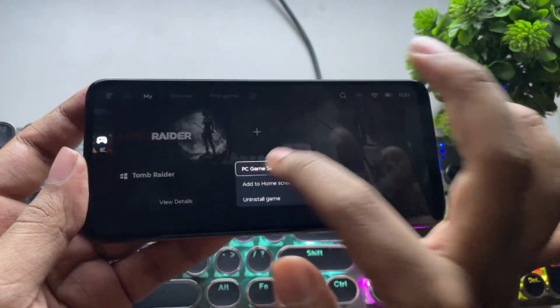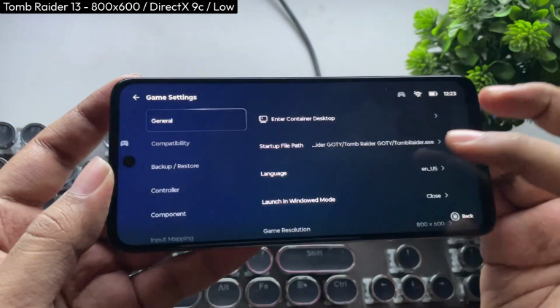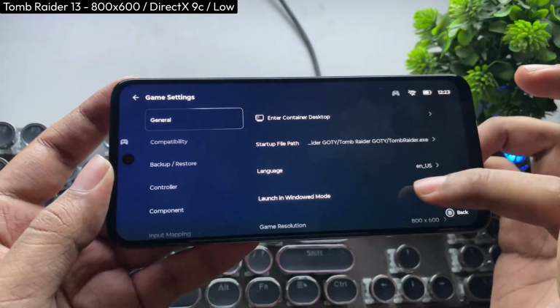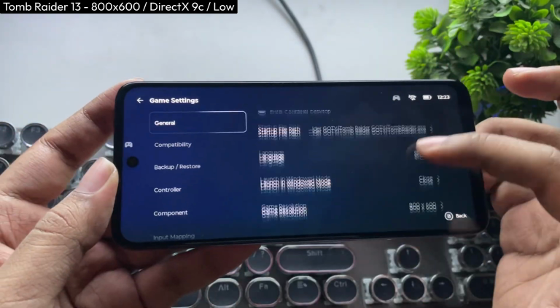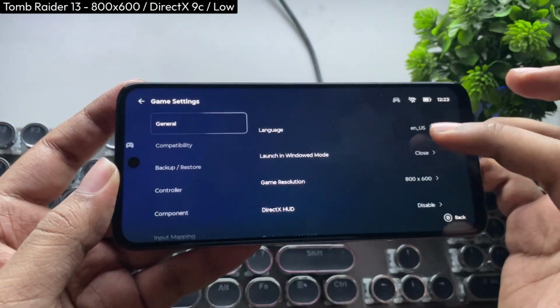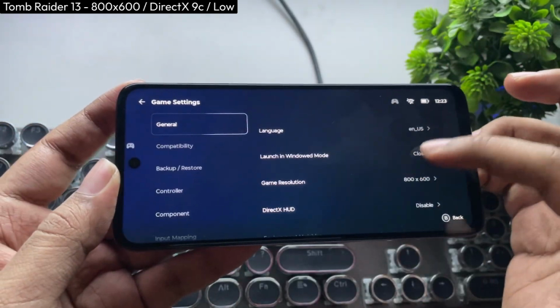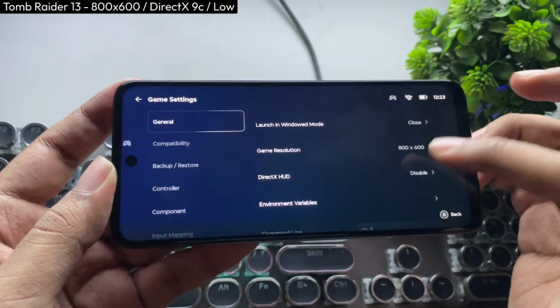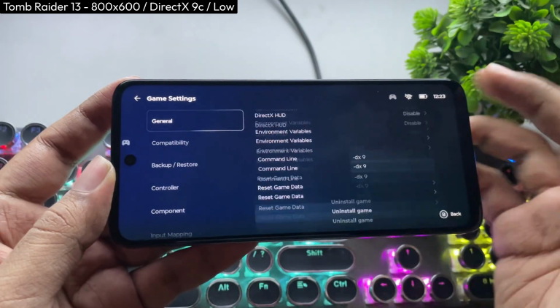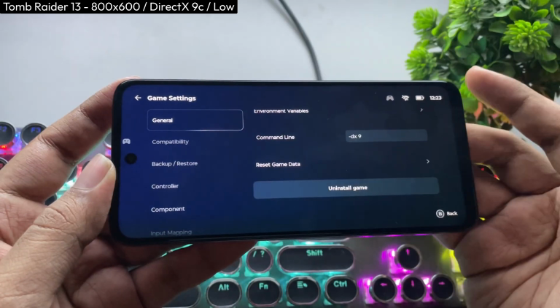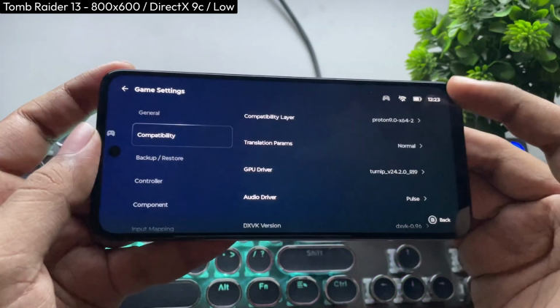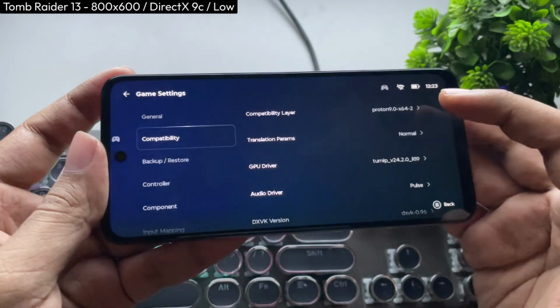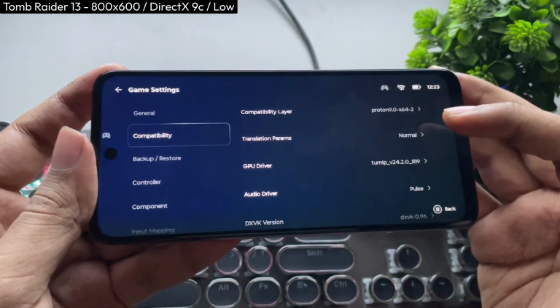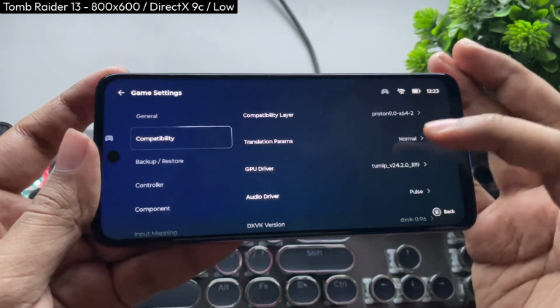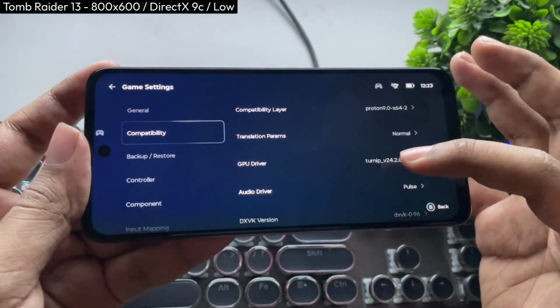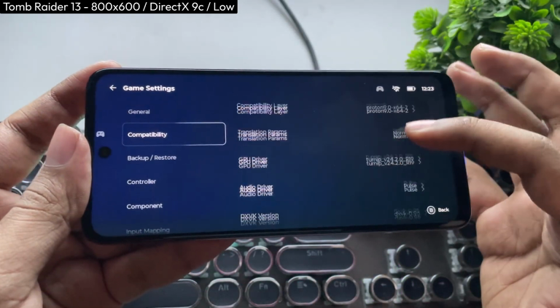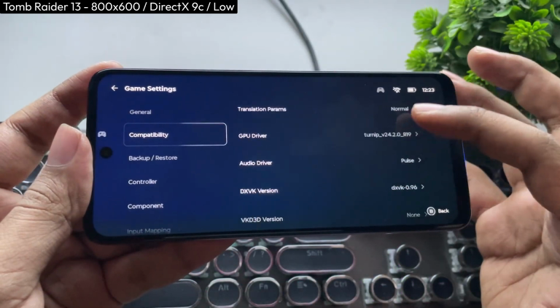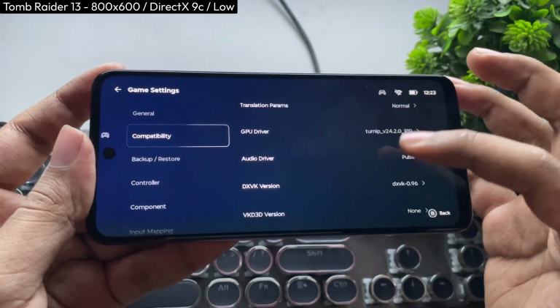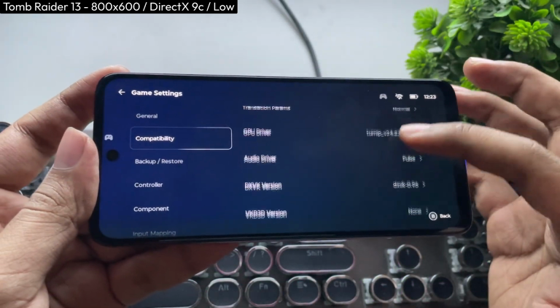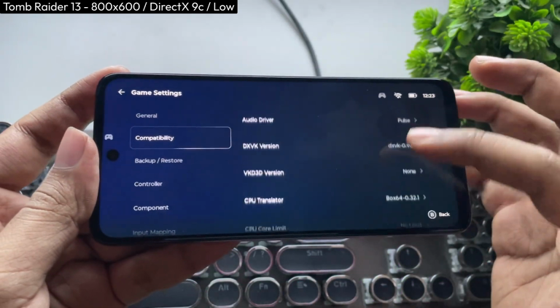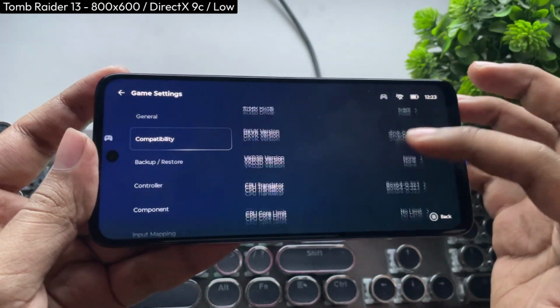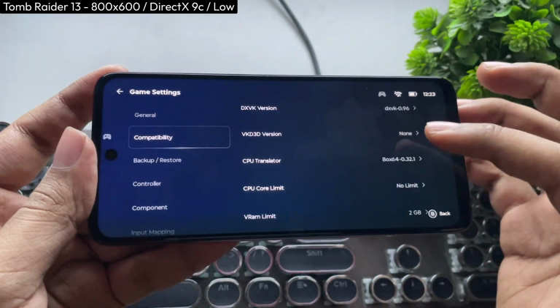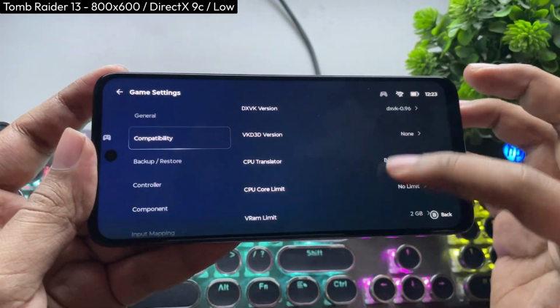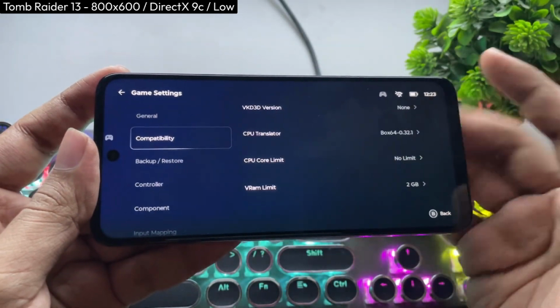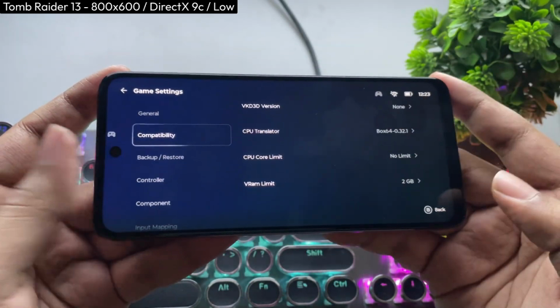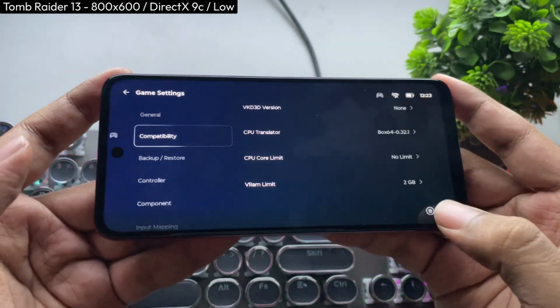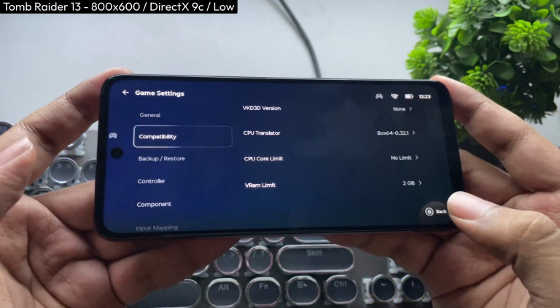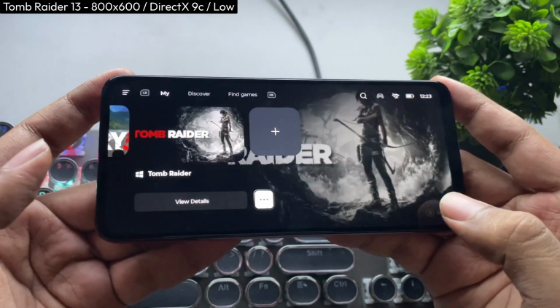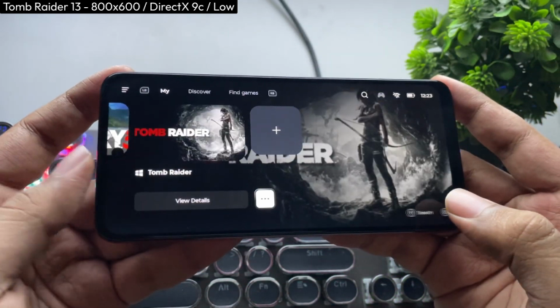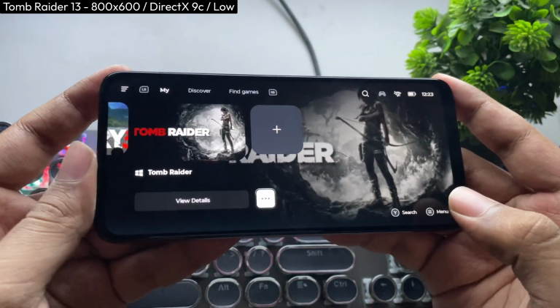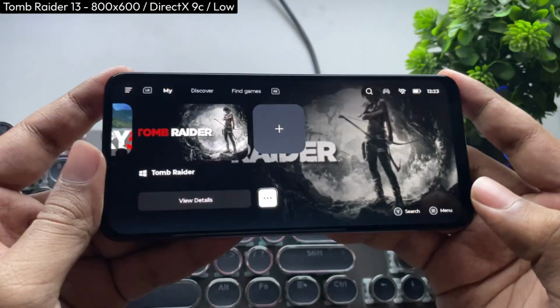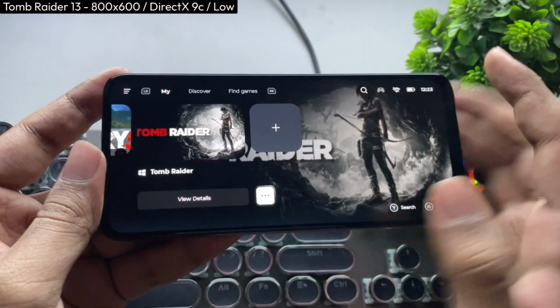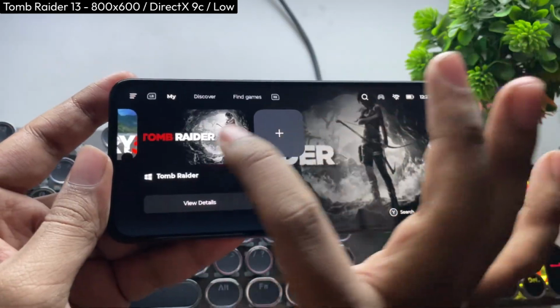Here are the Game Hub settings: Layer set to Proton 9, Driver 24.3, R19. Follow these same settings.